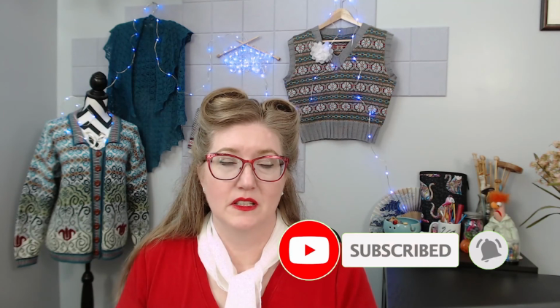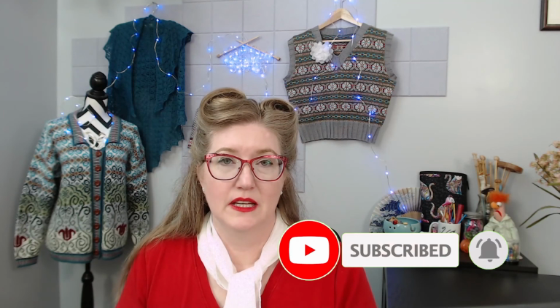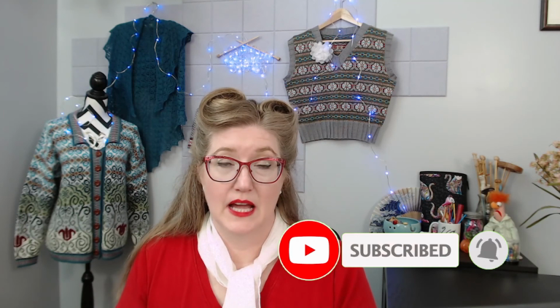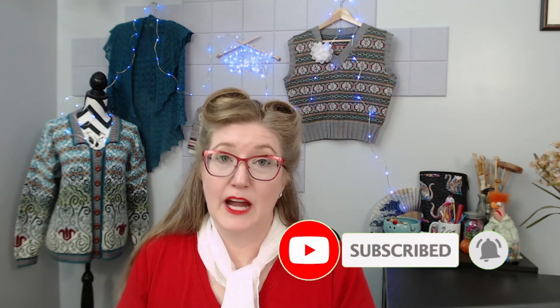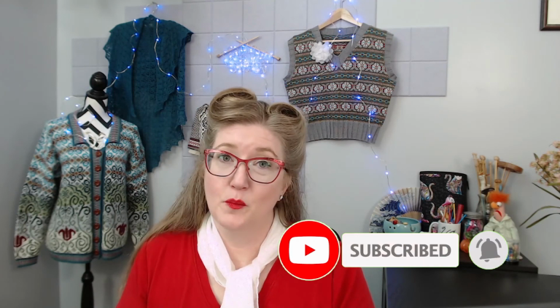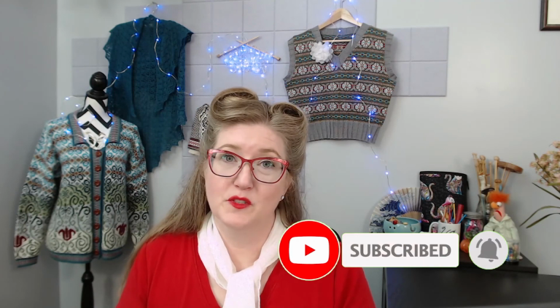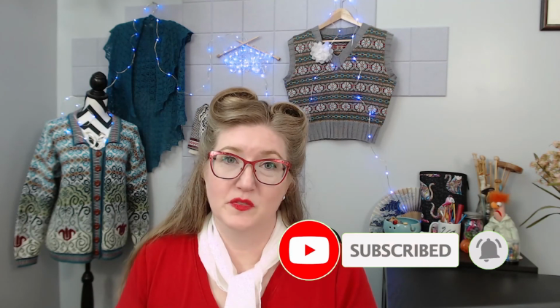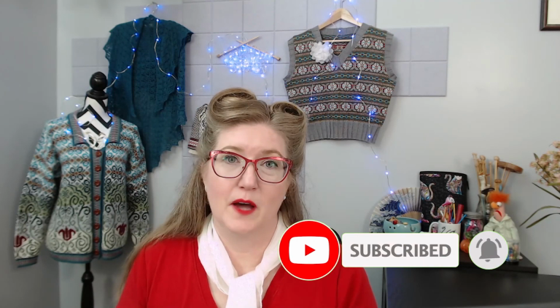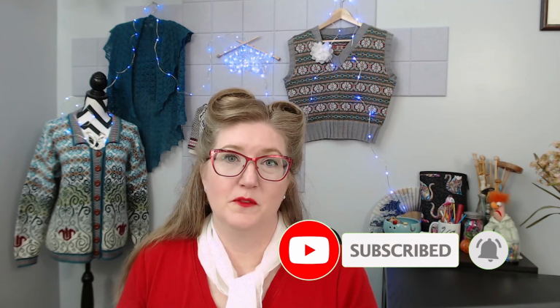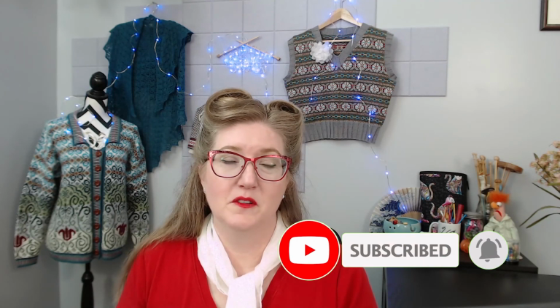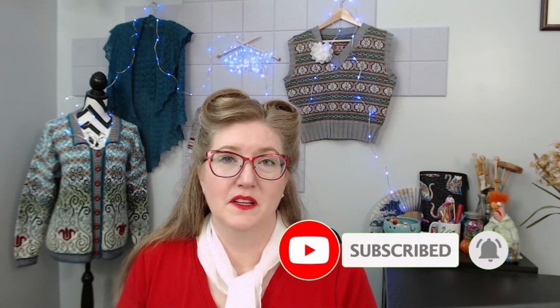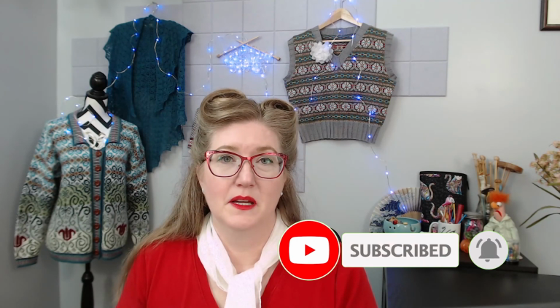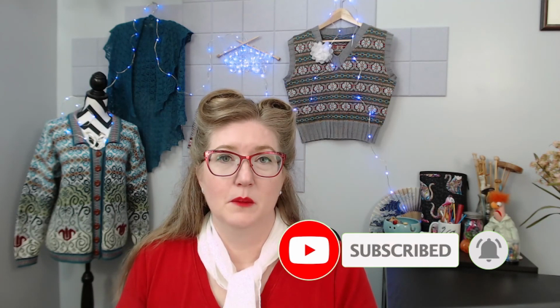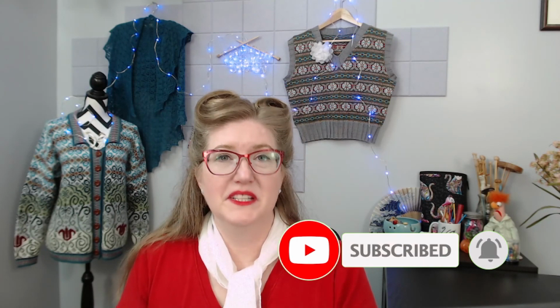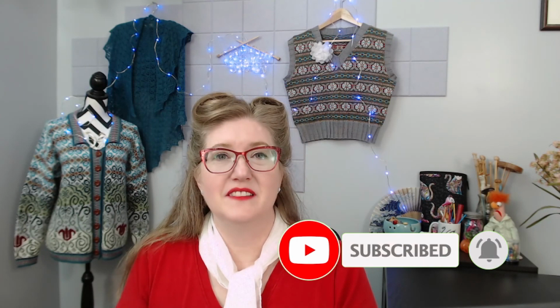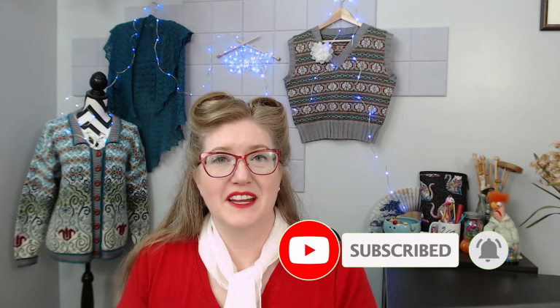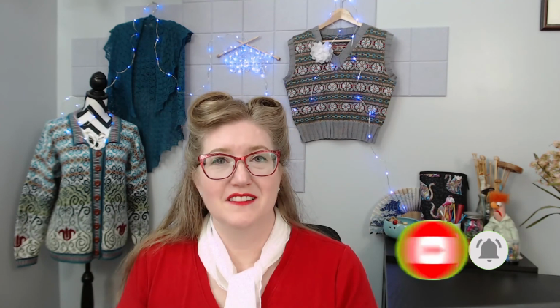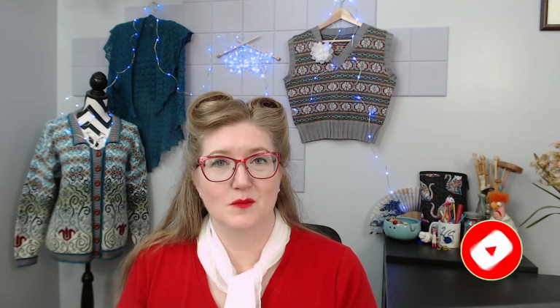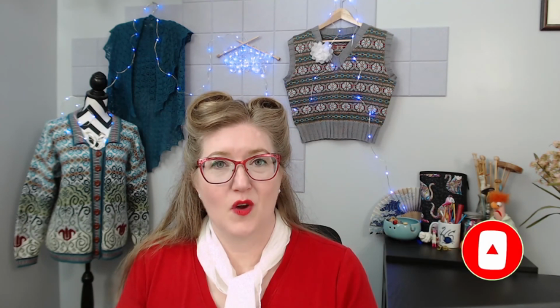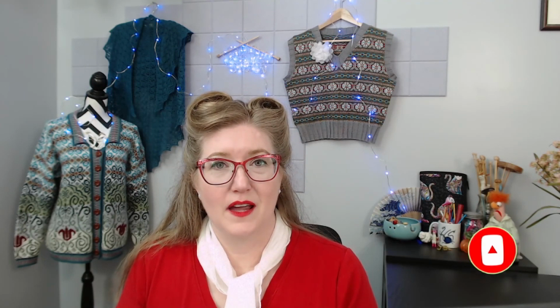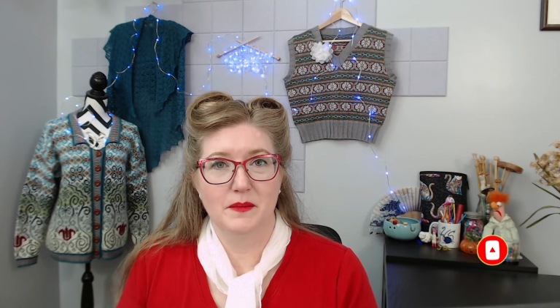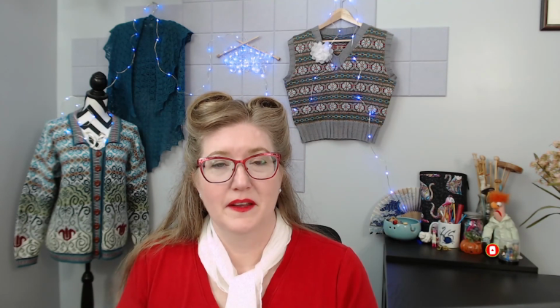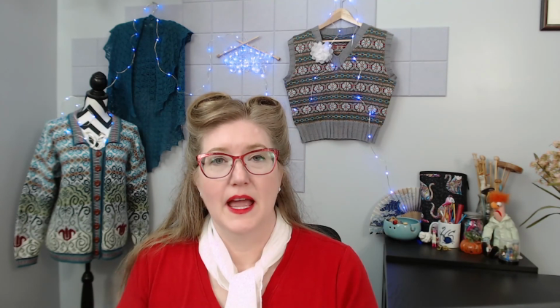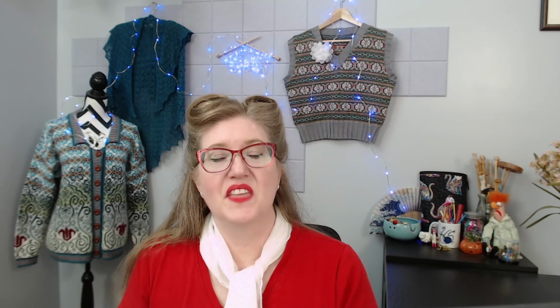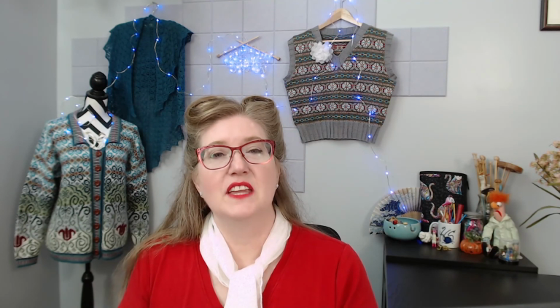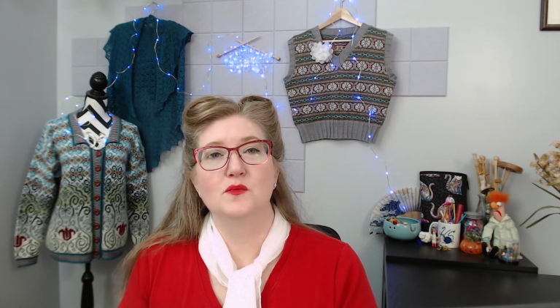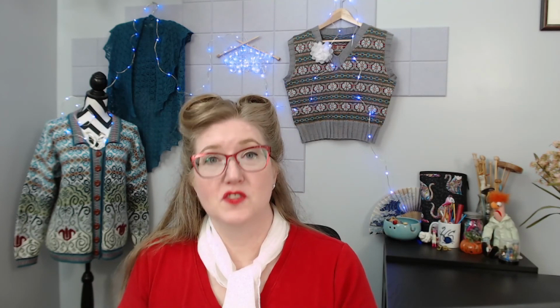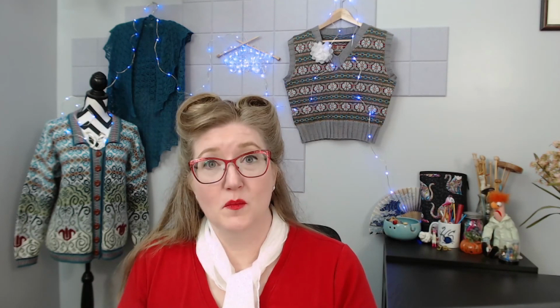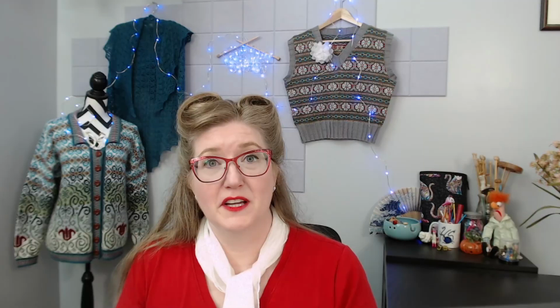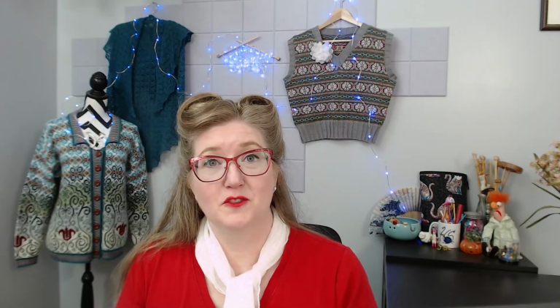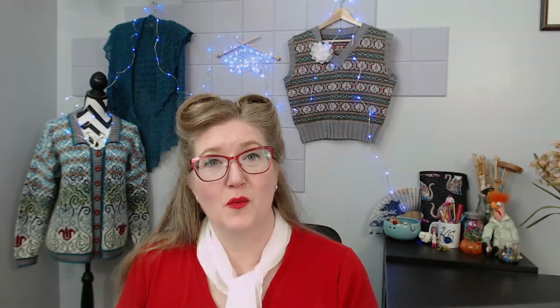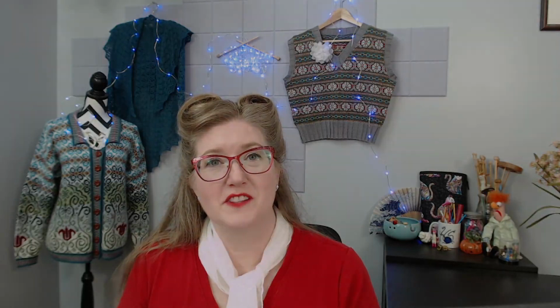I hope this was helpful. Please like and subscribe, and thank you so much for watching.